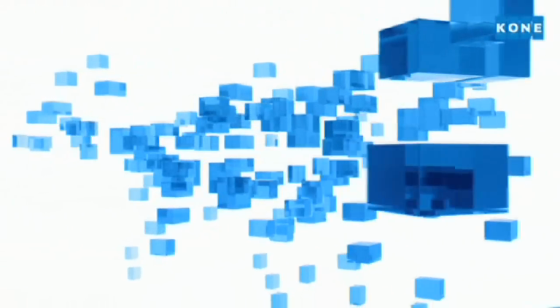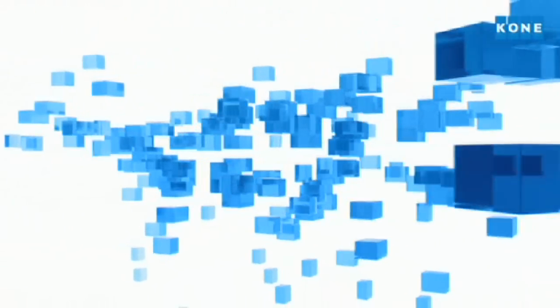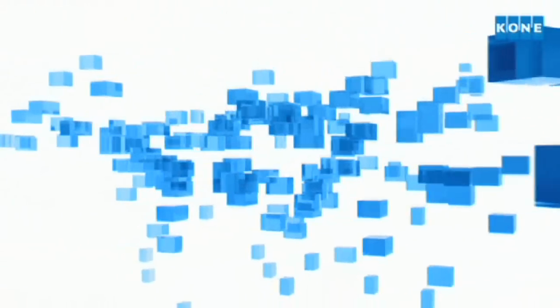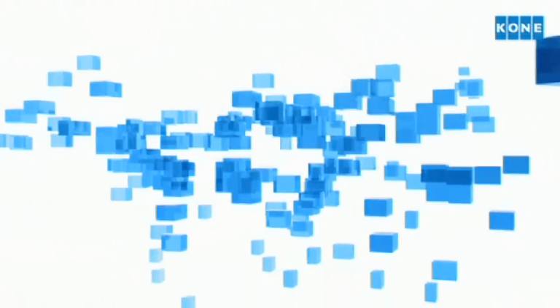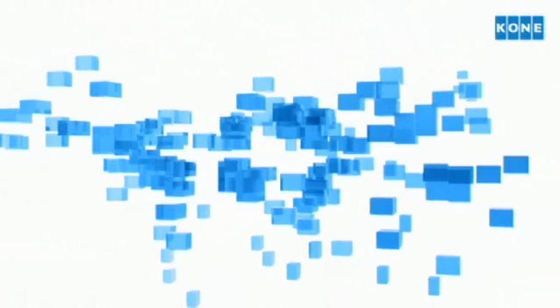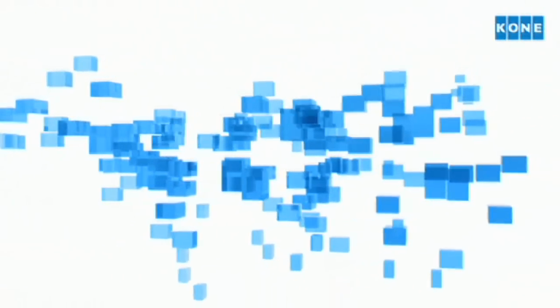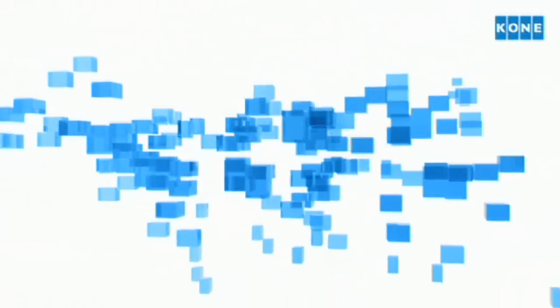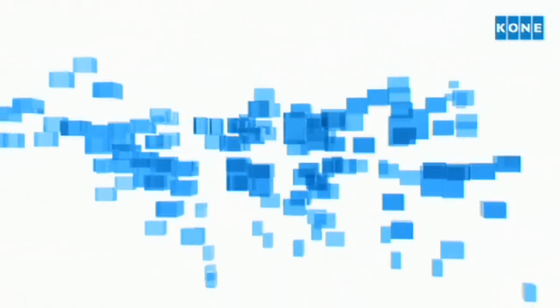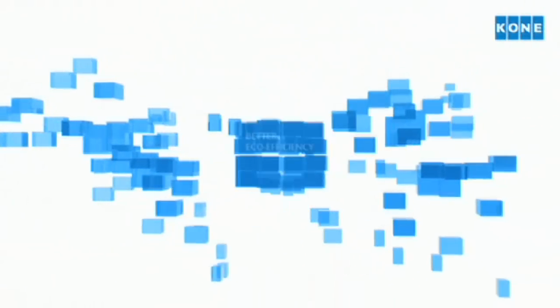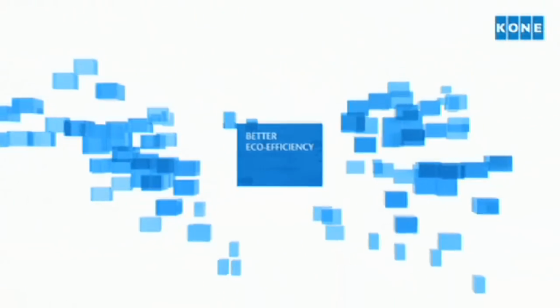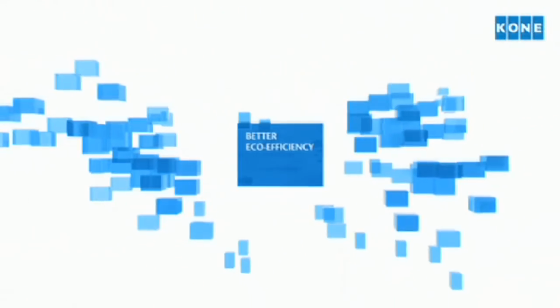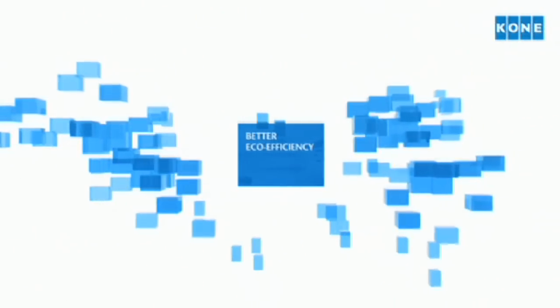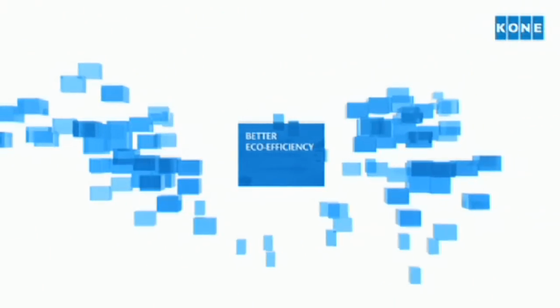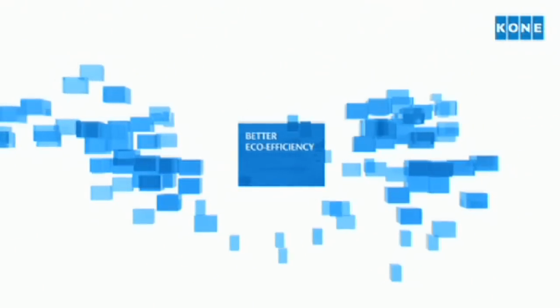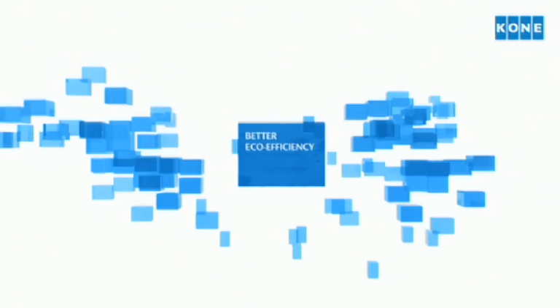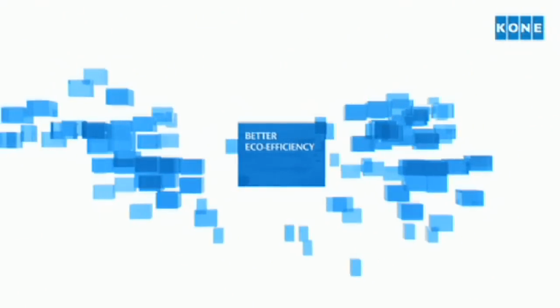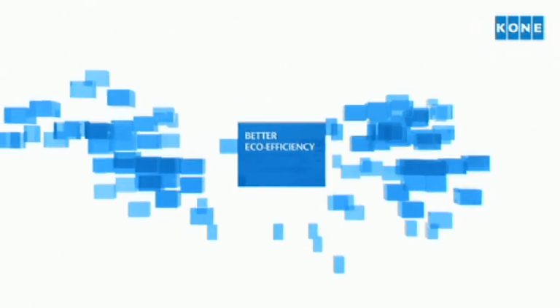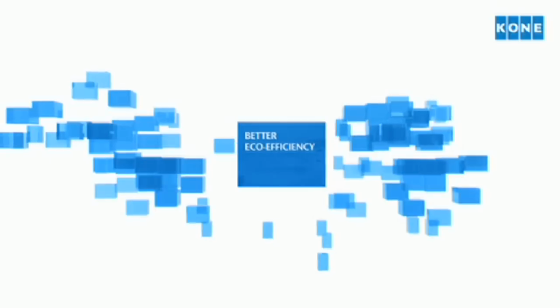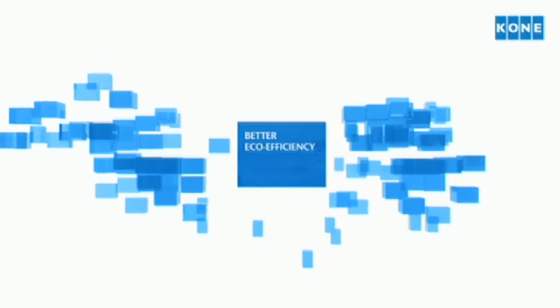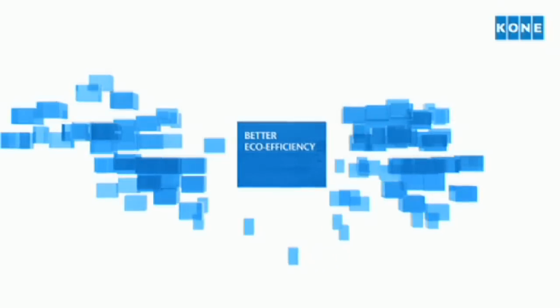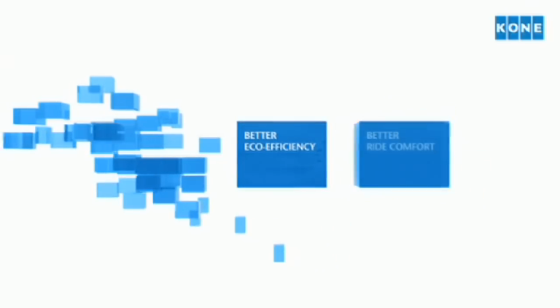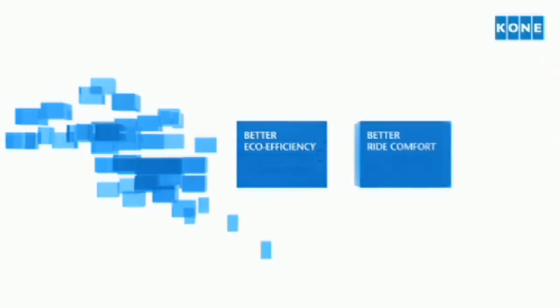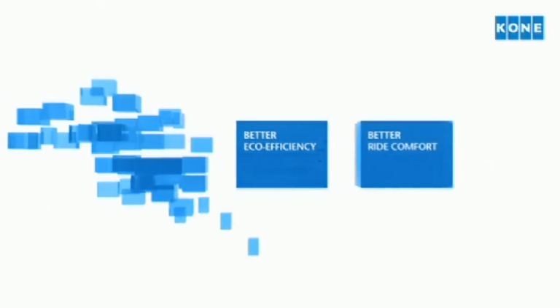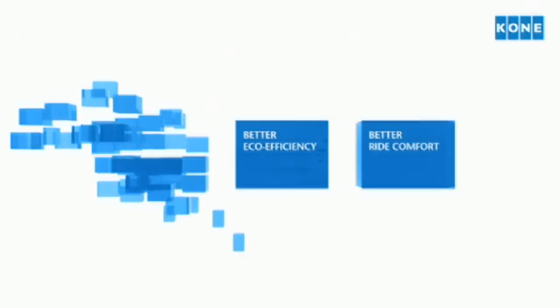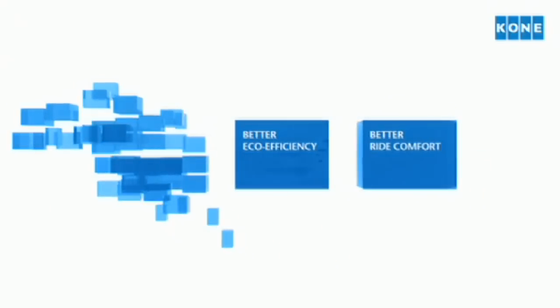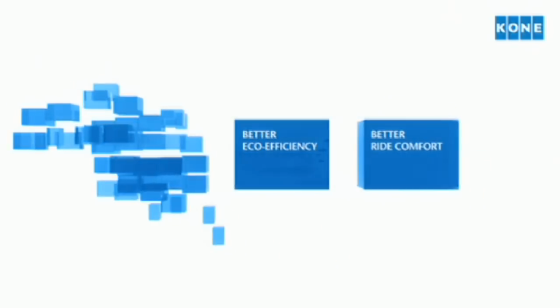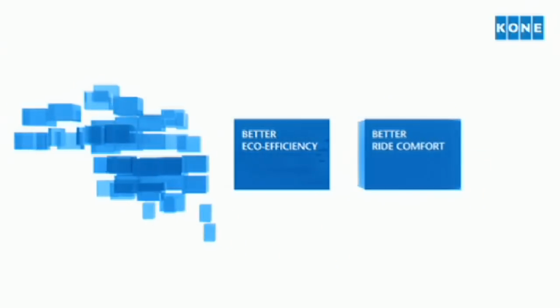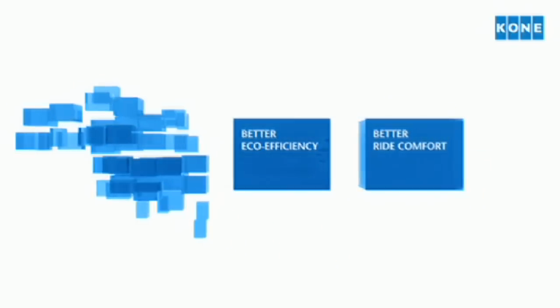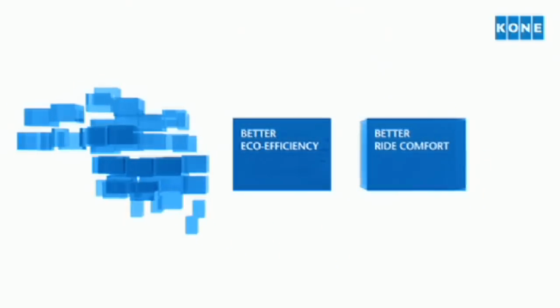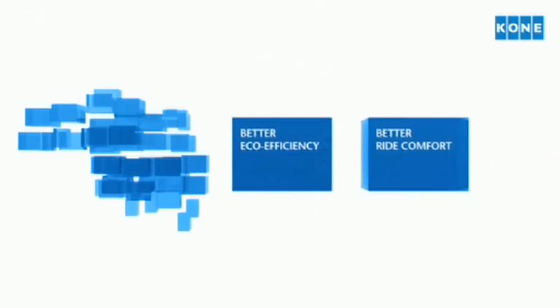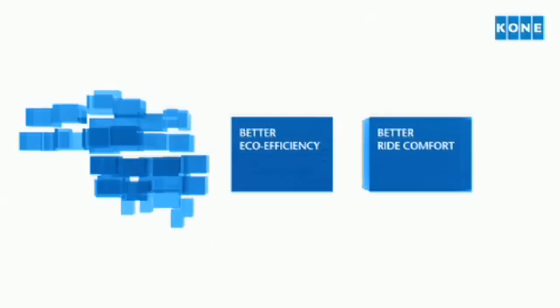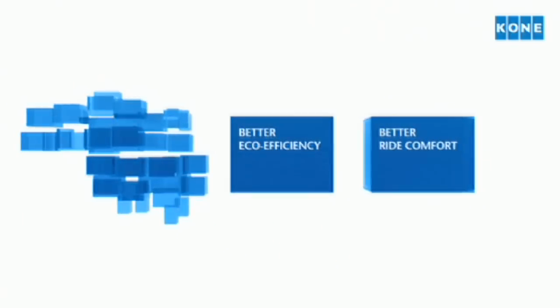Better eco-efficiency, better ride comfort, better design.